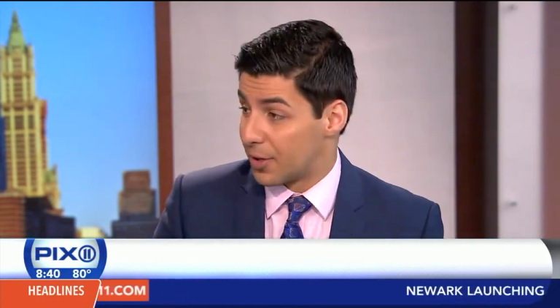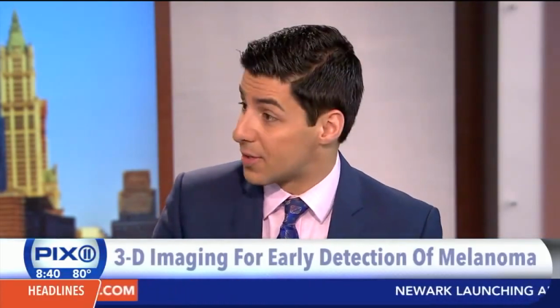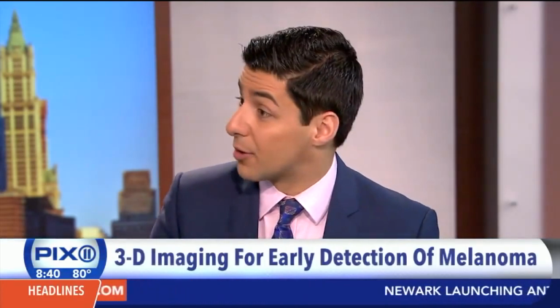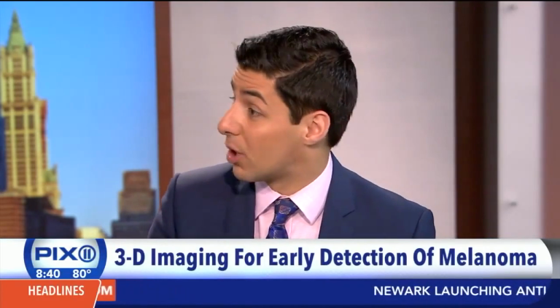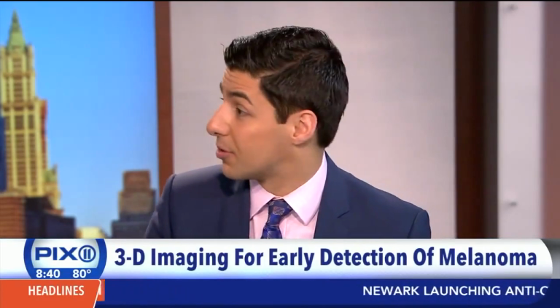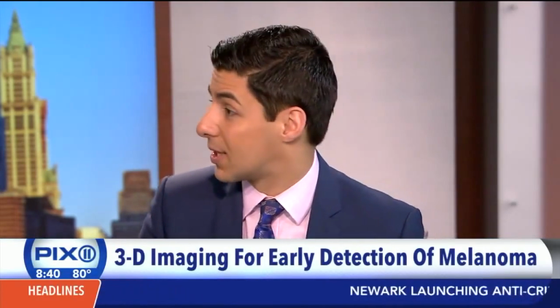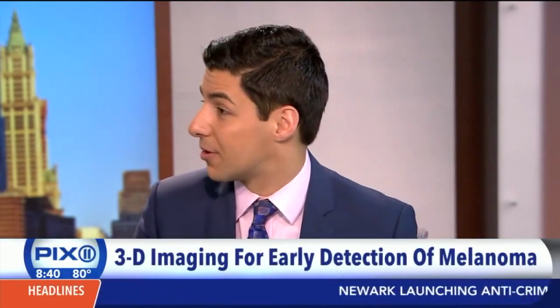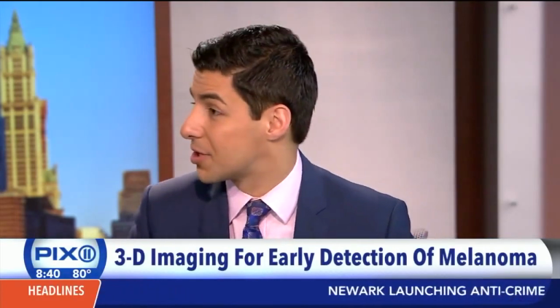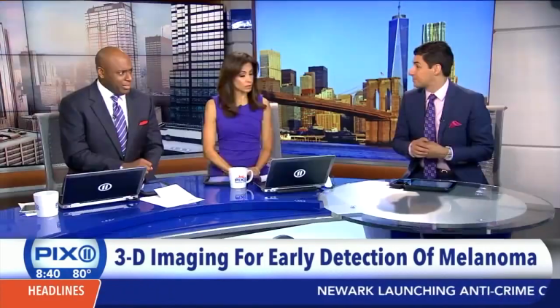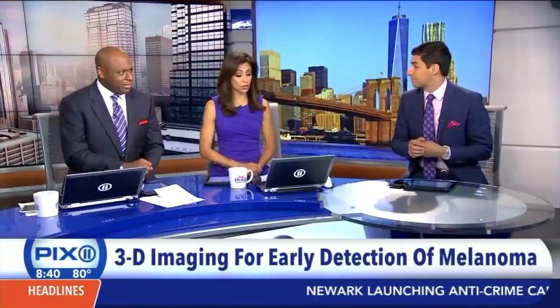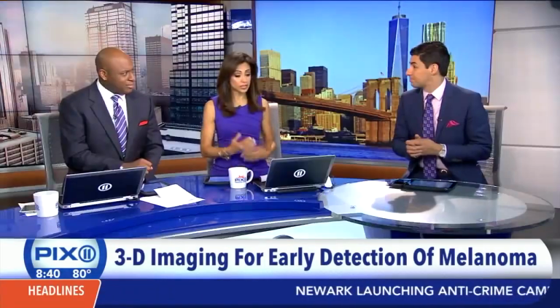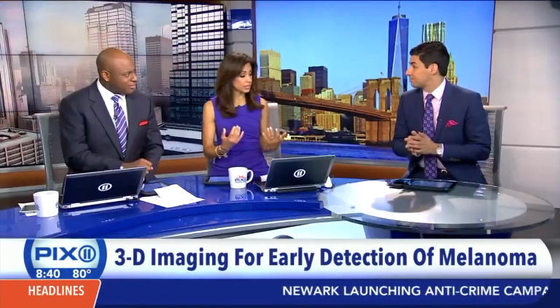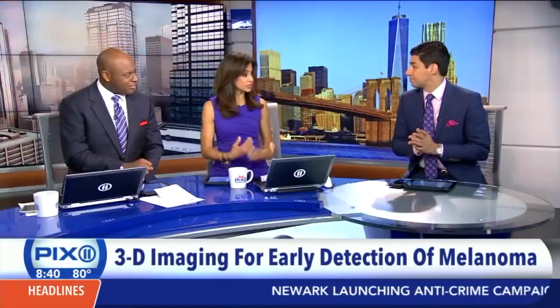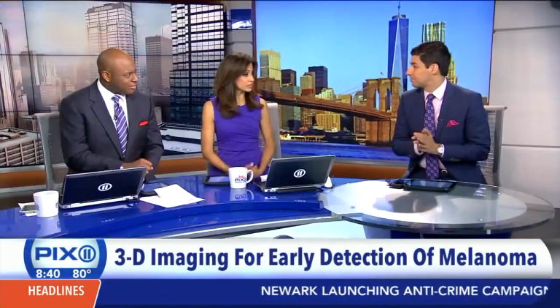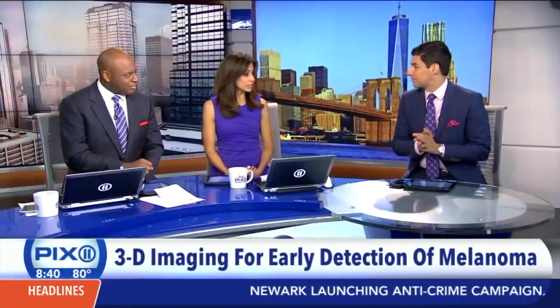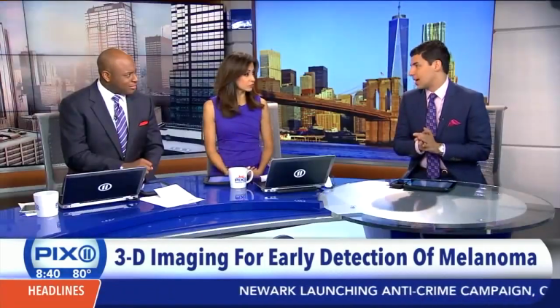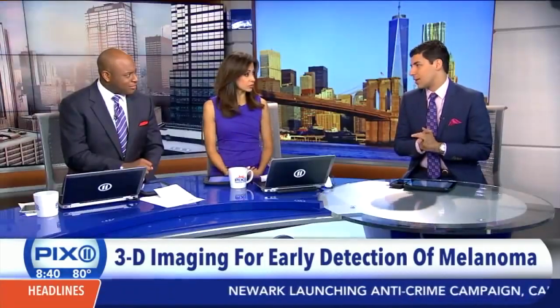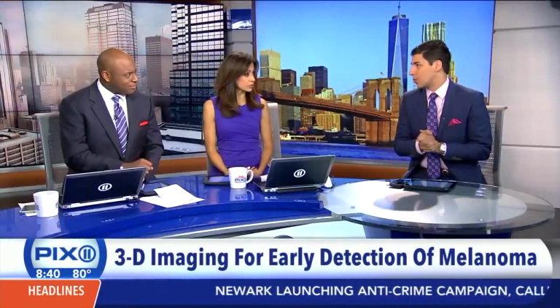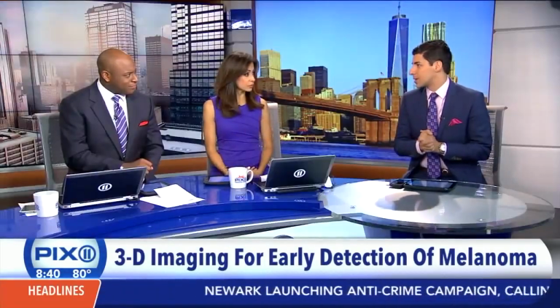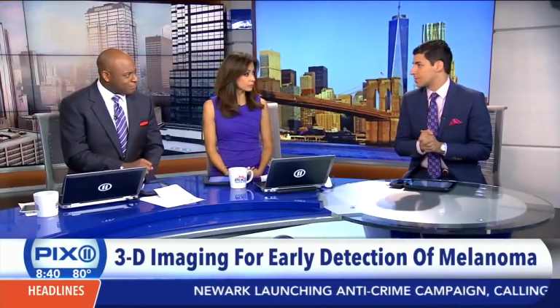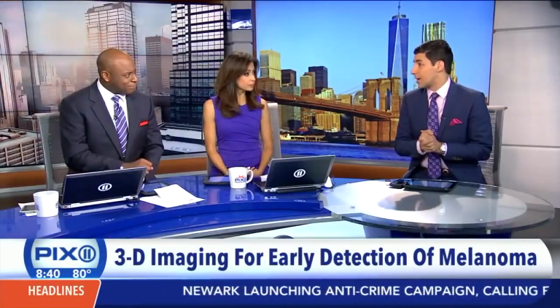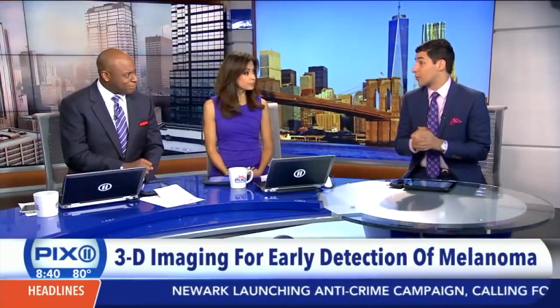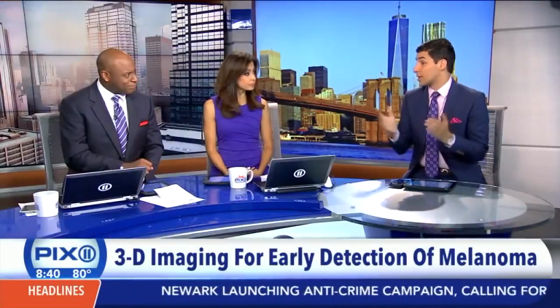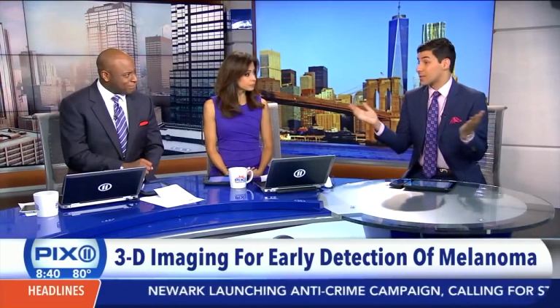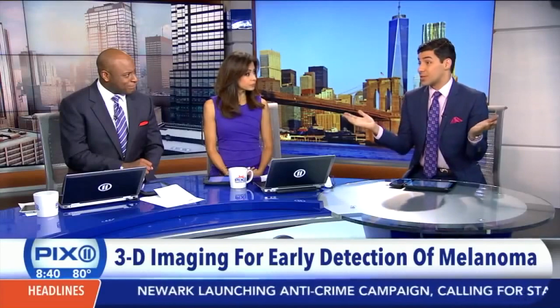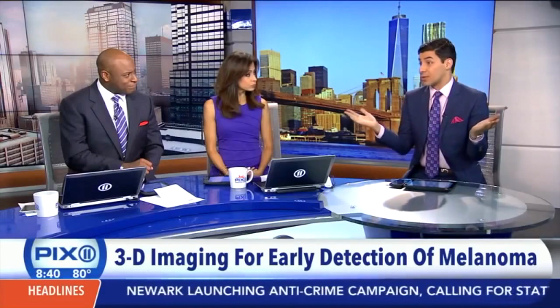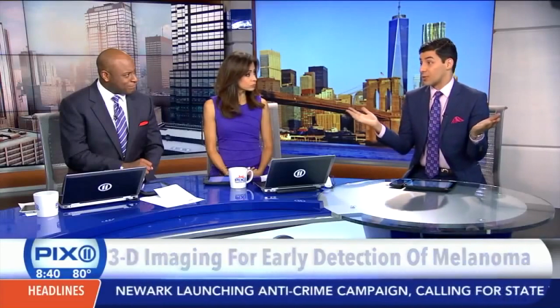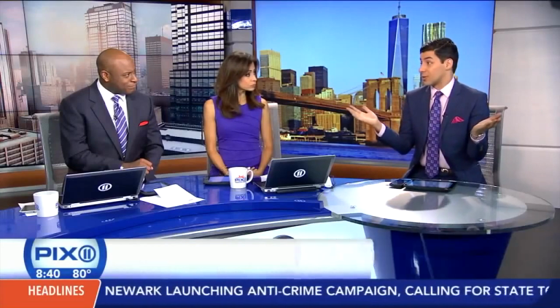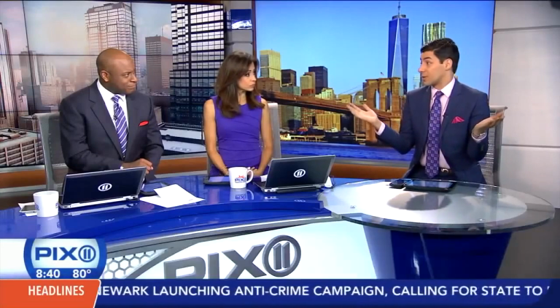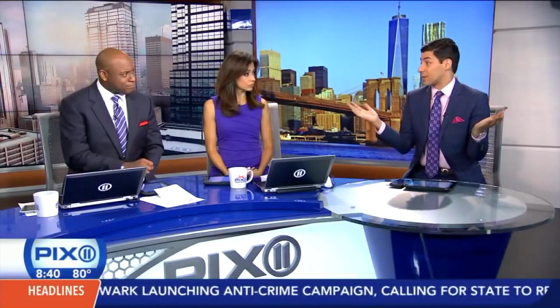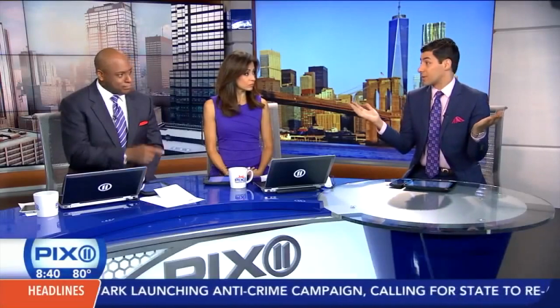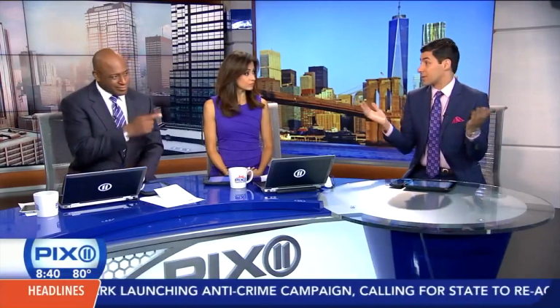No doubt, incredible technology. Early detection — that's the key, always. And don't forget to wear sunscreen while you're out there in the sun.